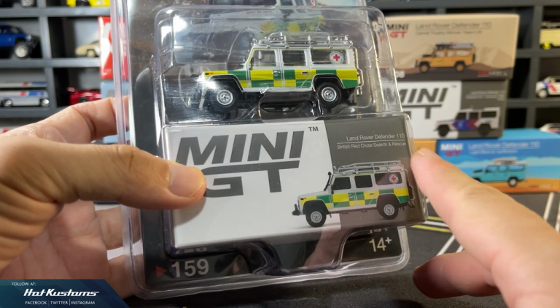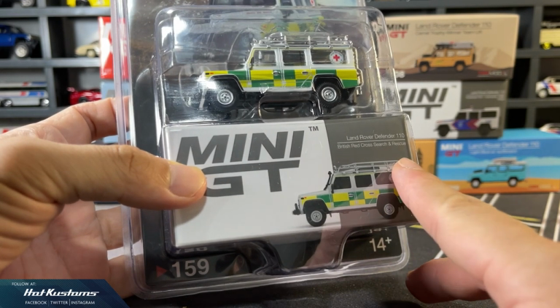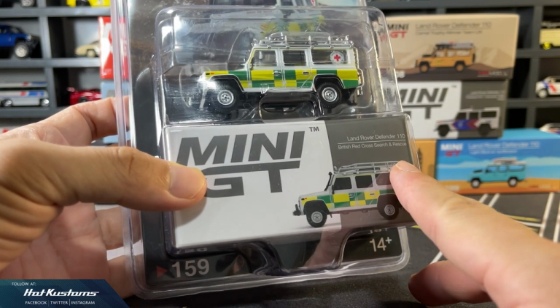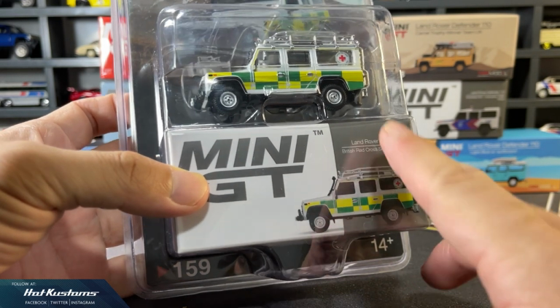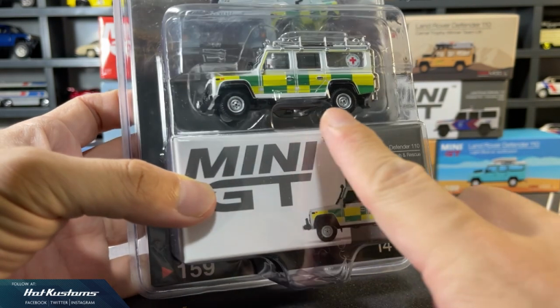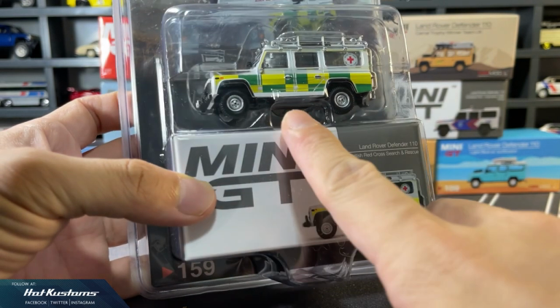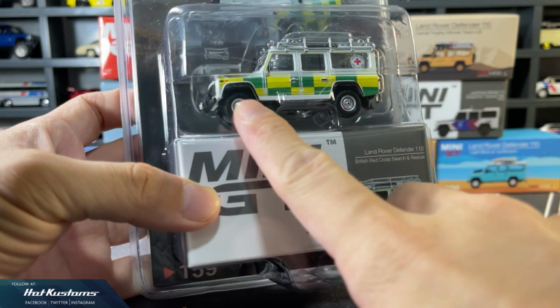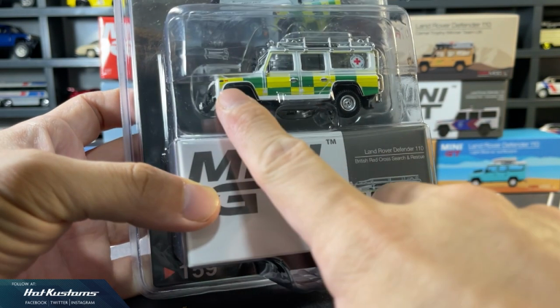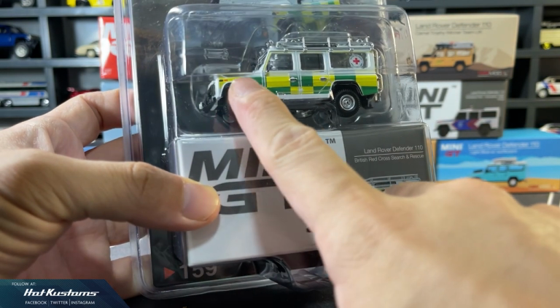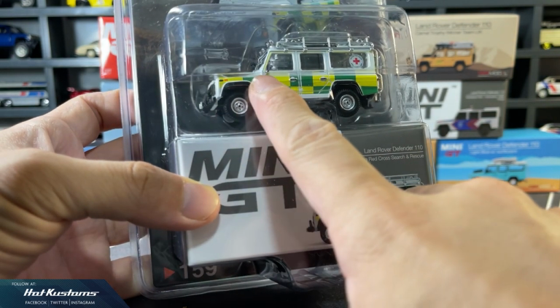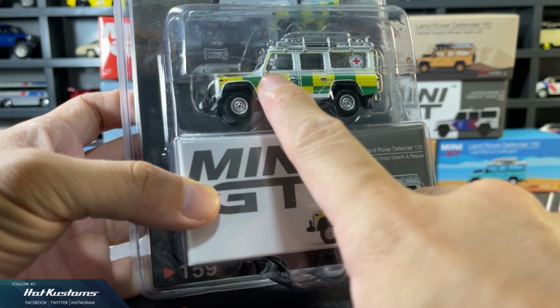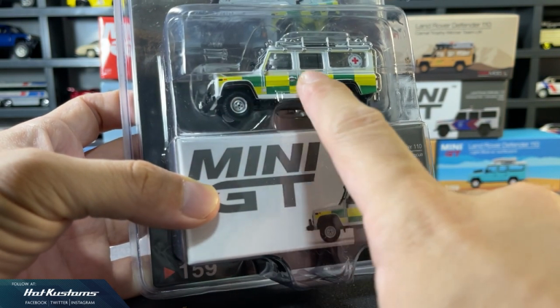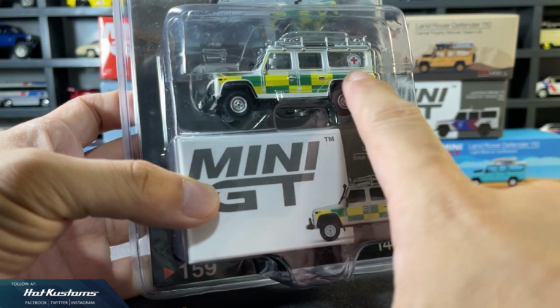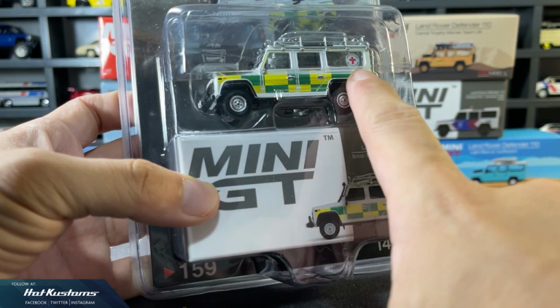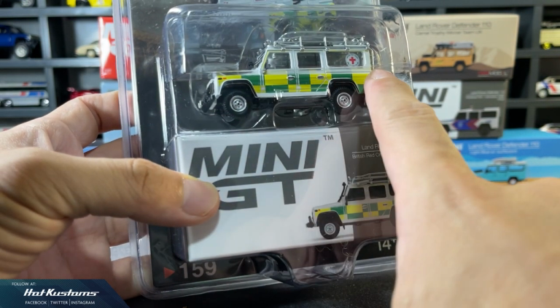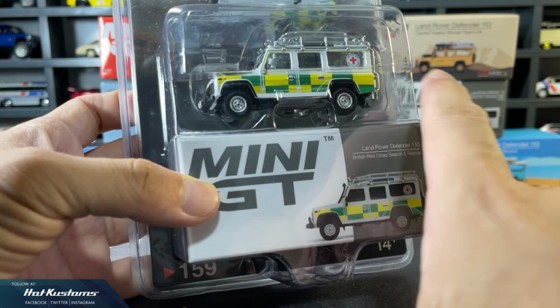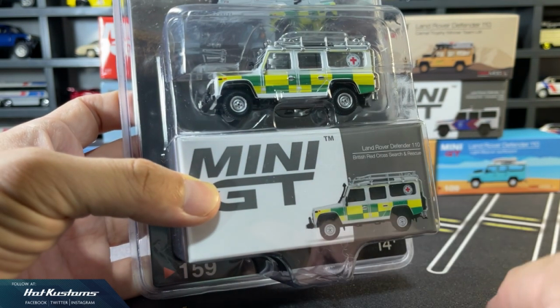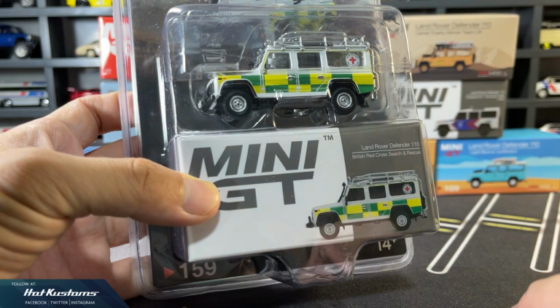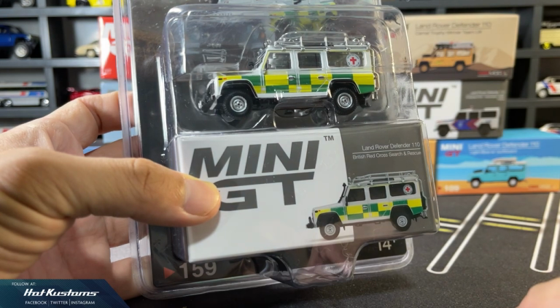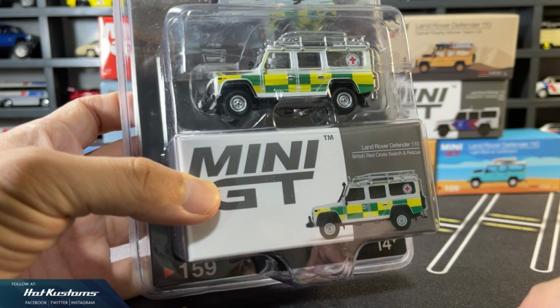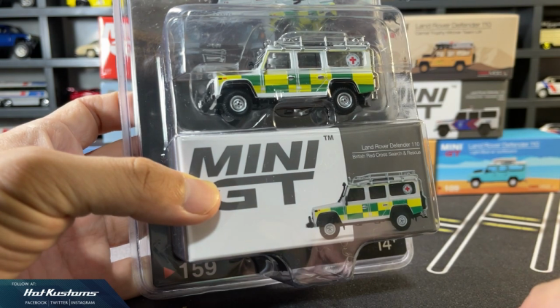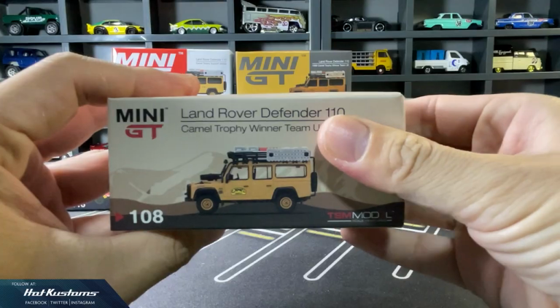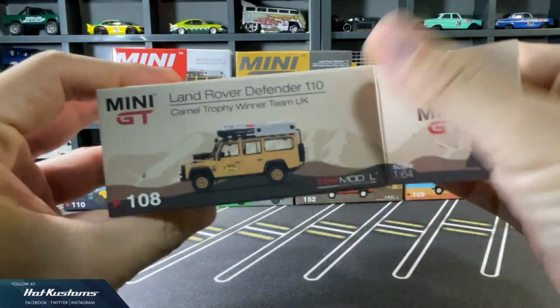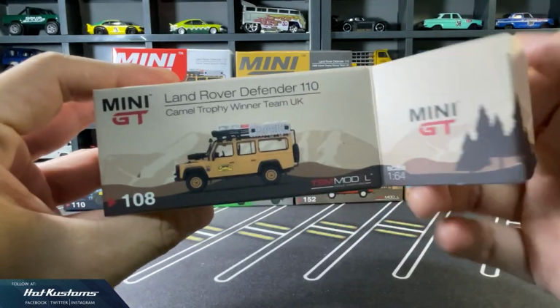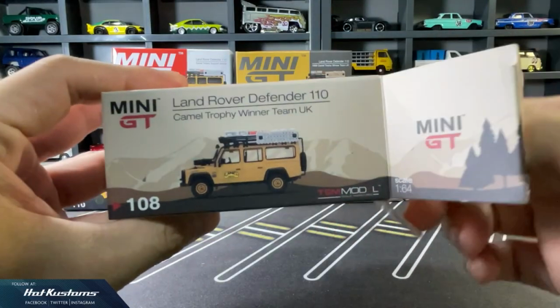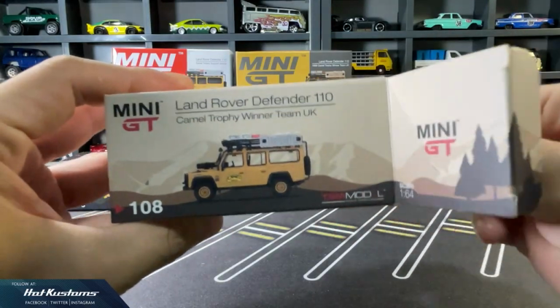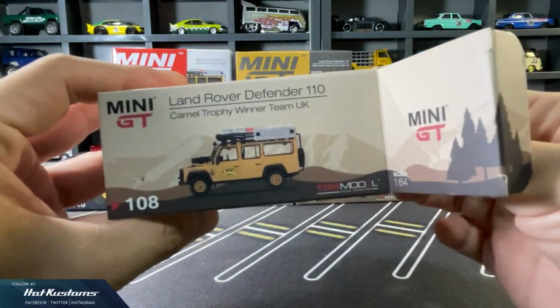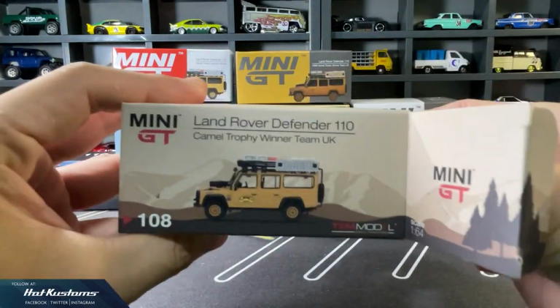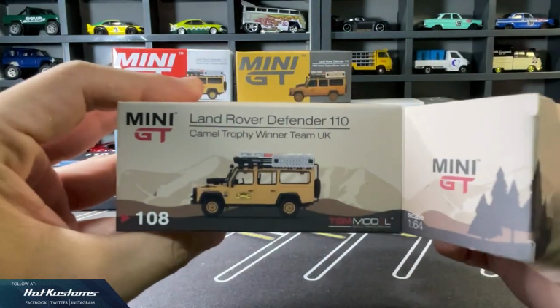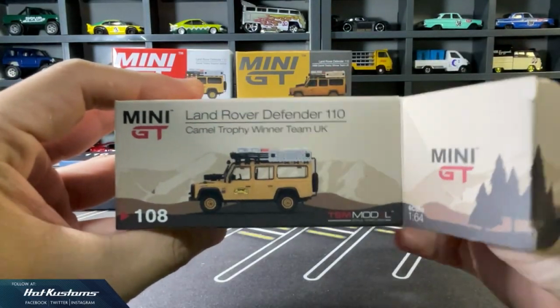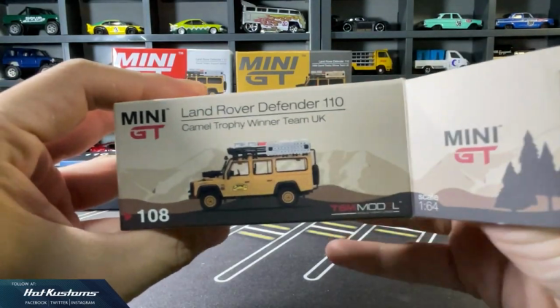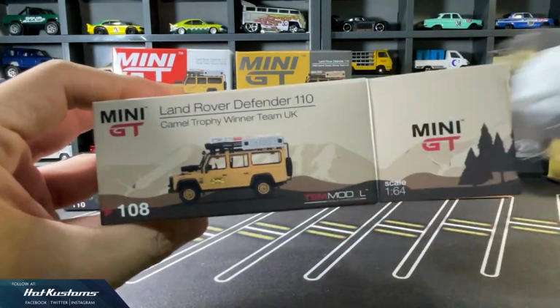This casting is one of my favourites among the variations. And now let's take a quick recap of all the previous releases.